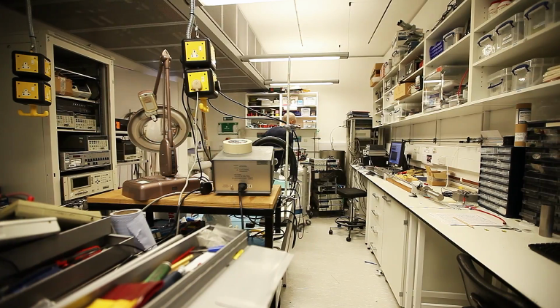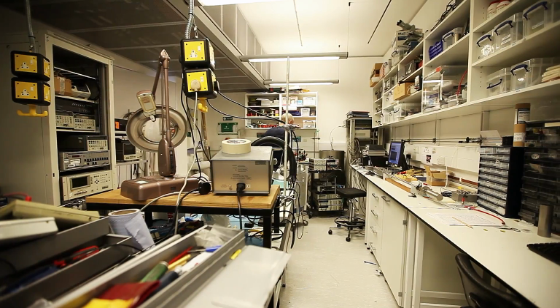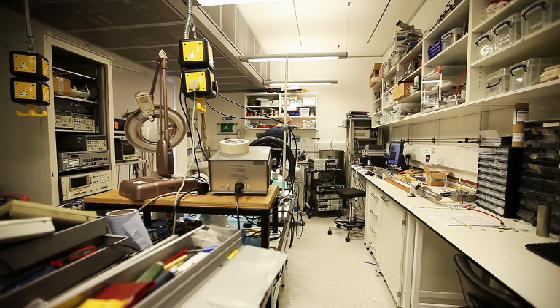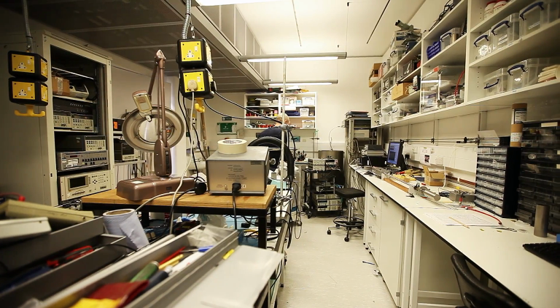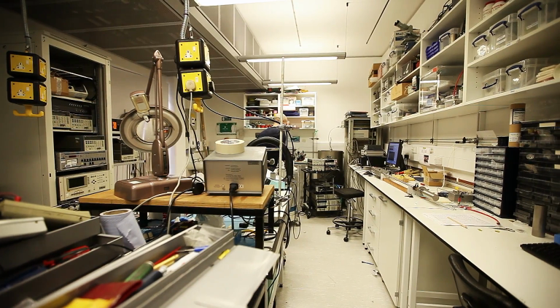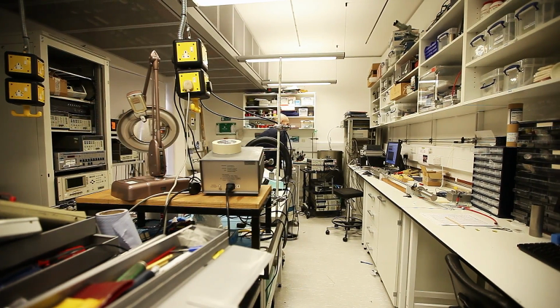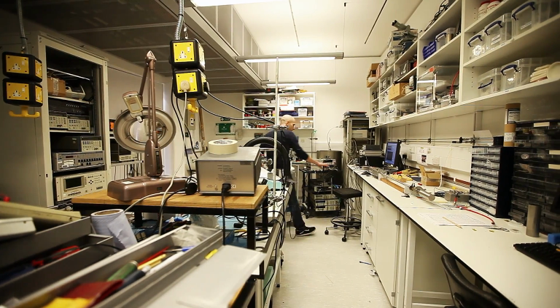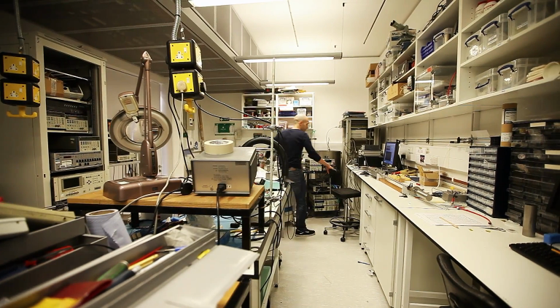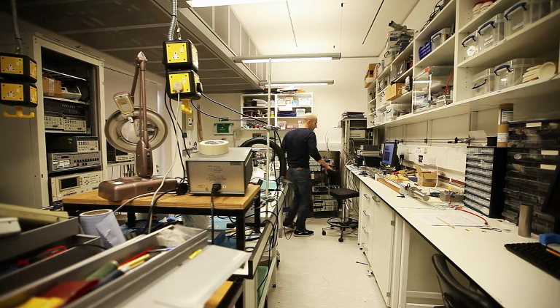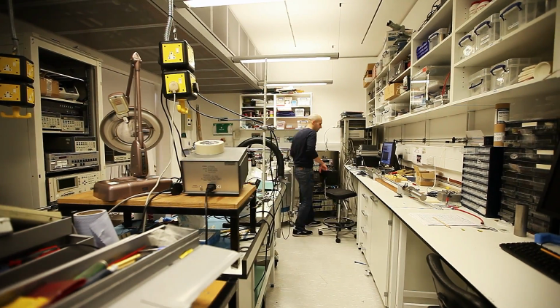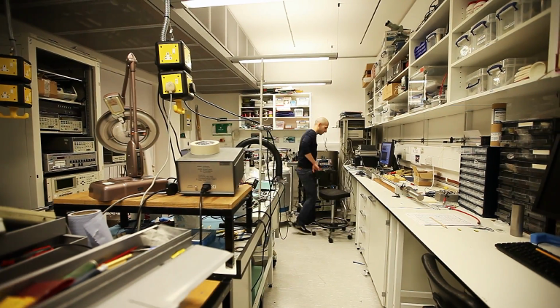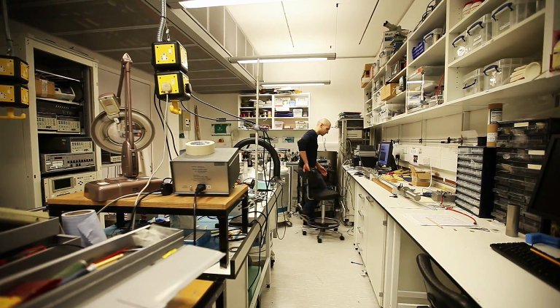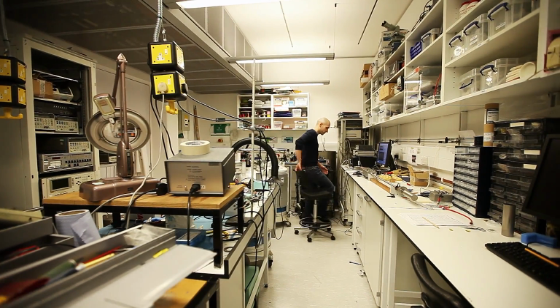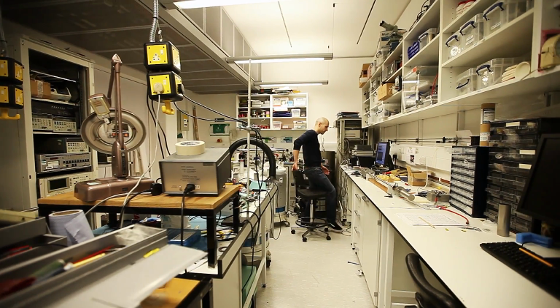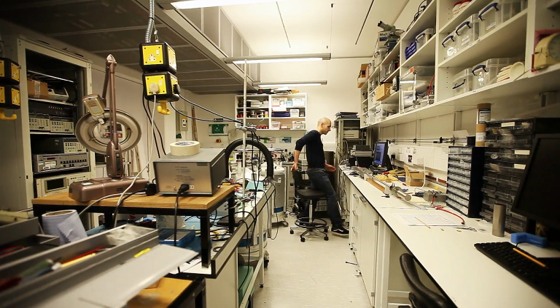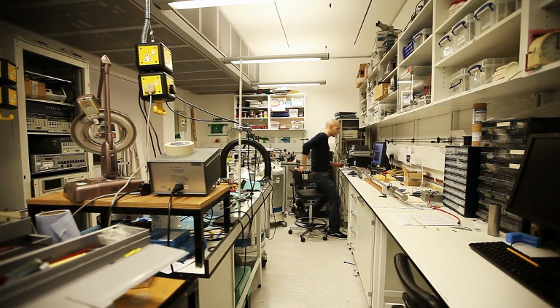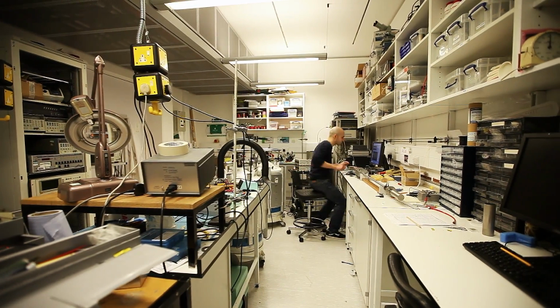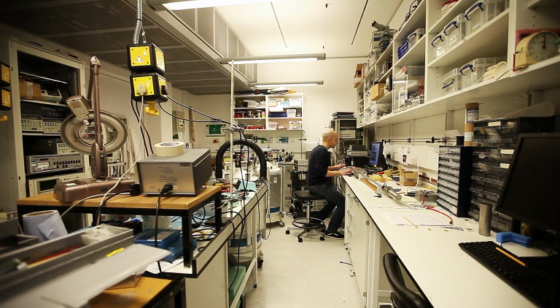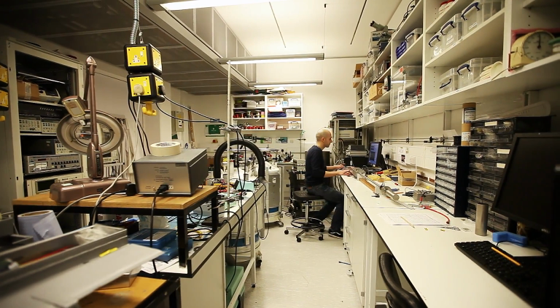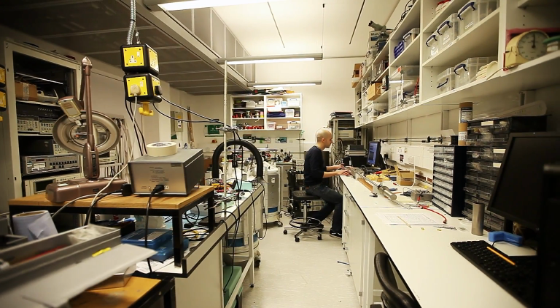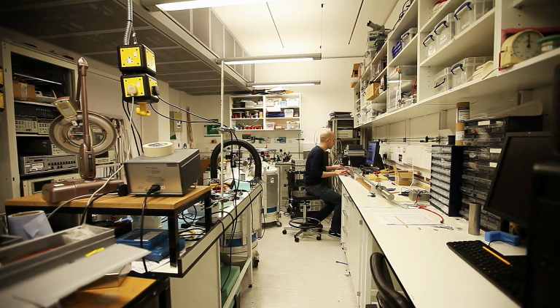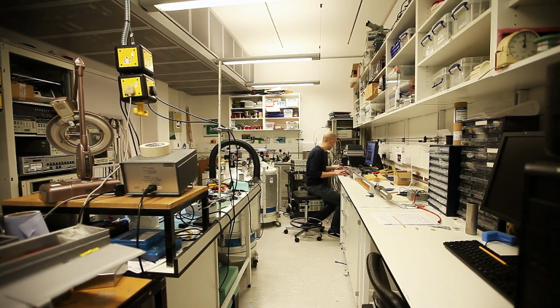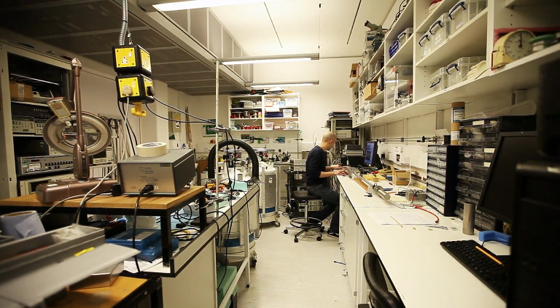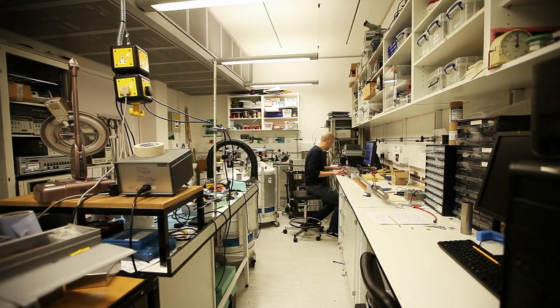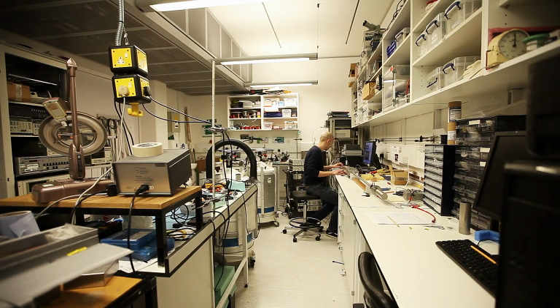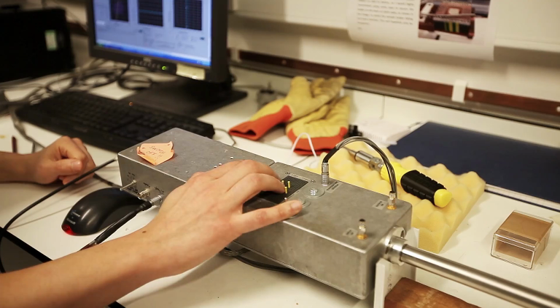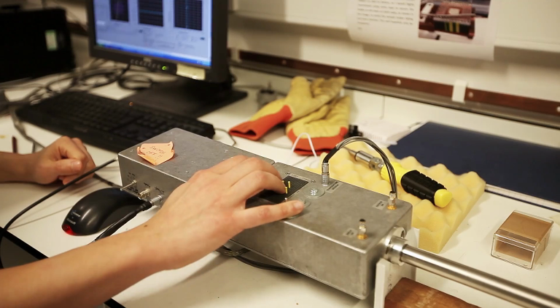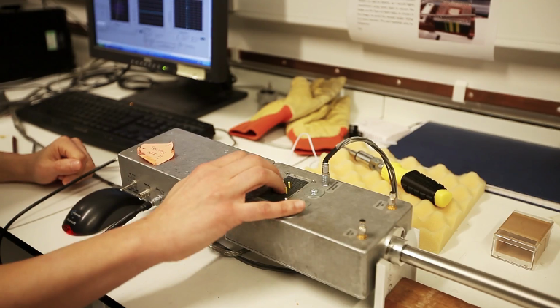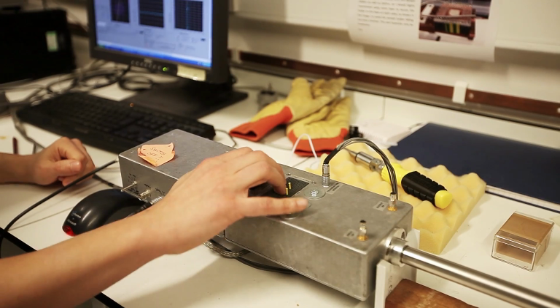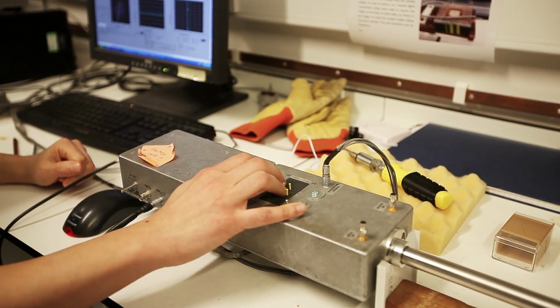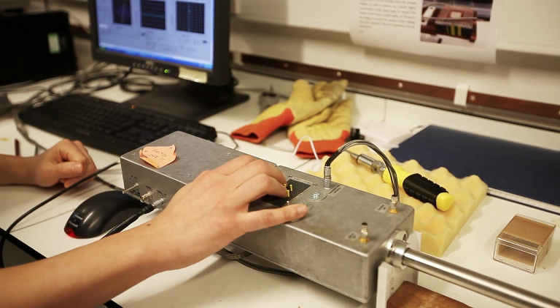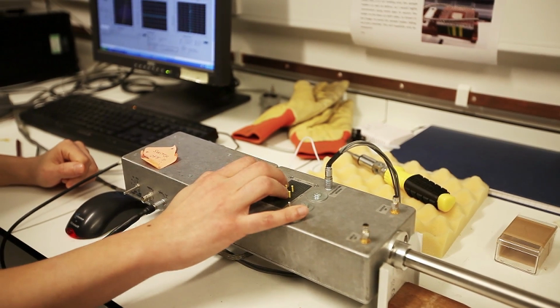UCL runs an MSc in nanotechnology. The MSc has been running since about 2006 and it's a one-year course.